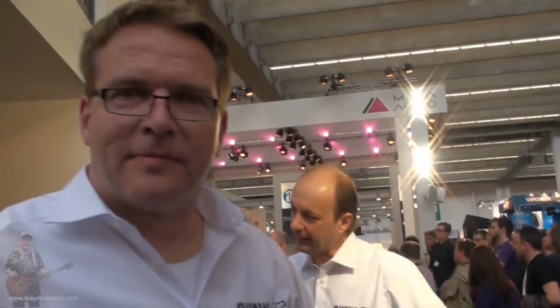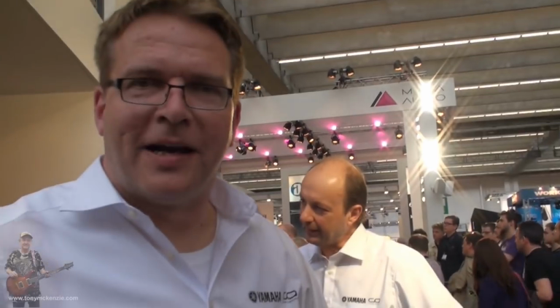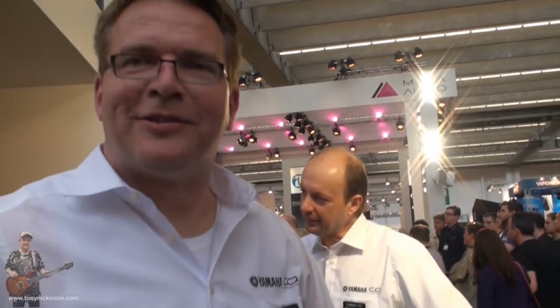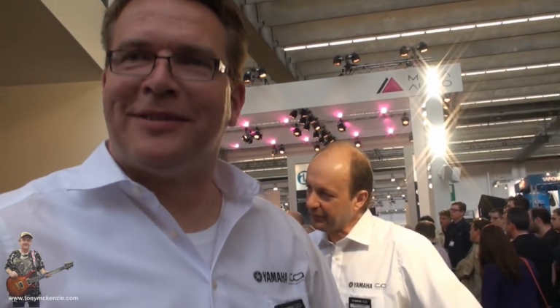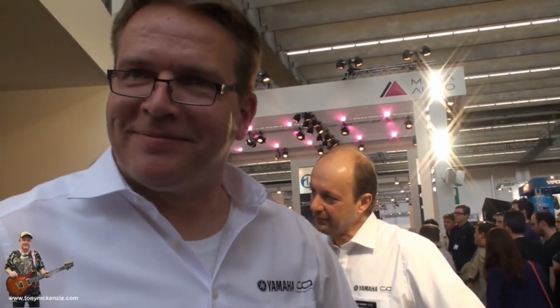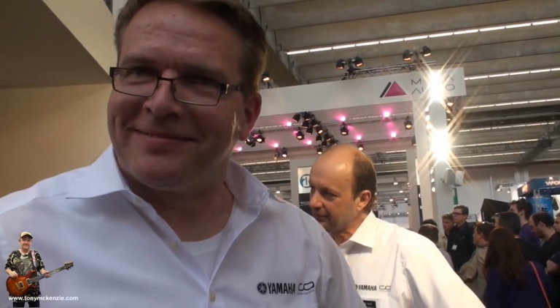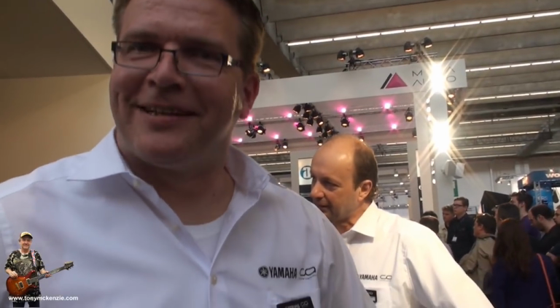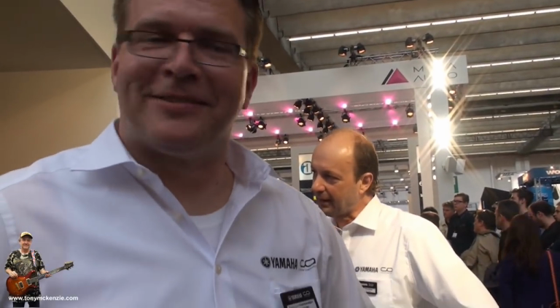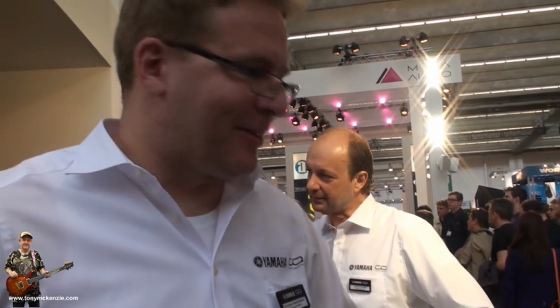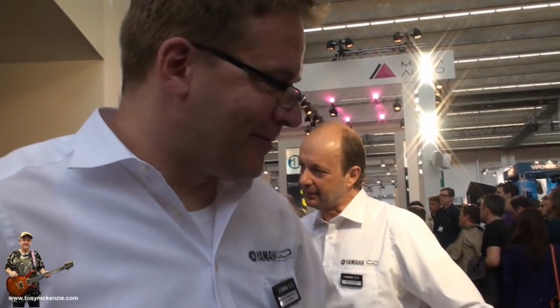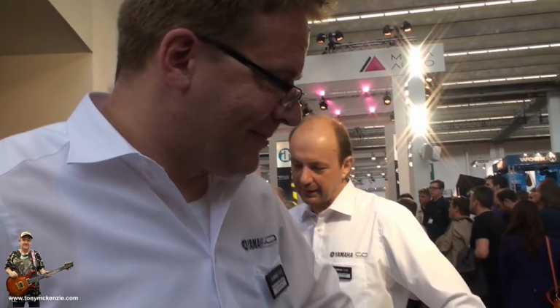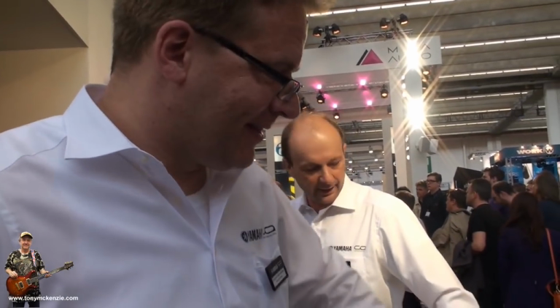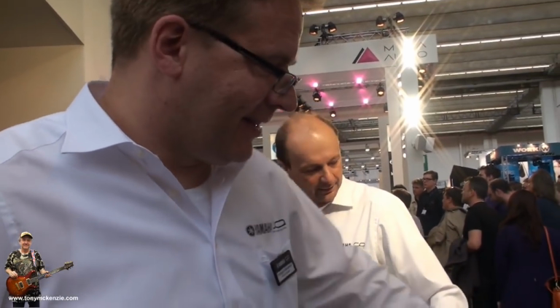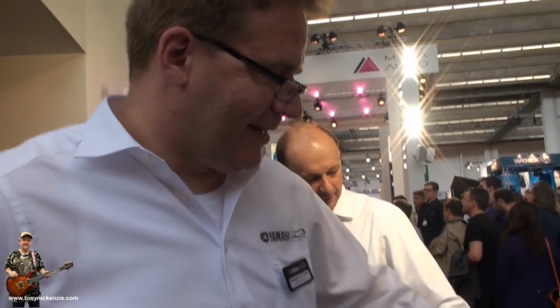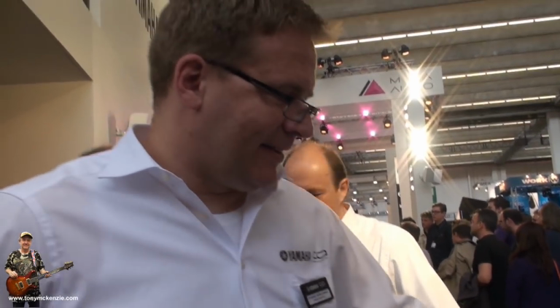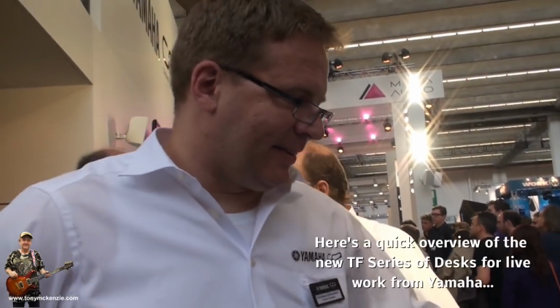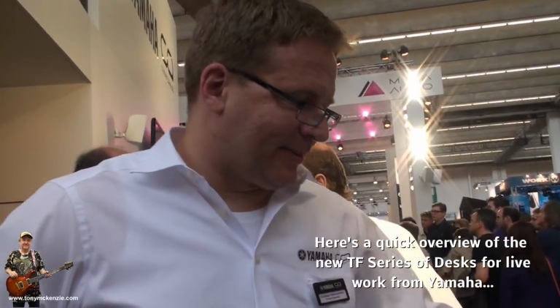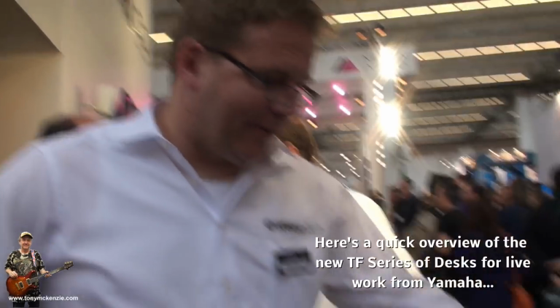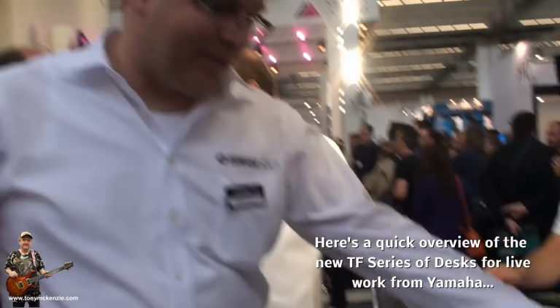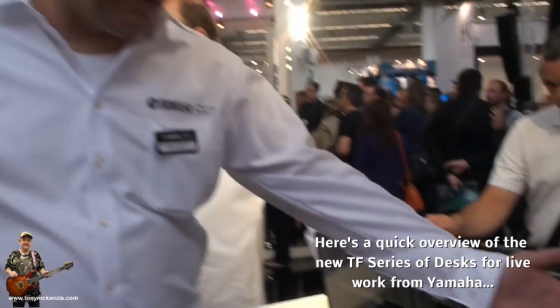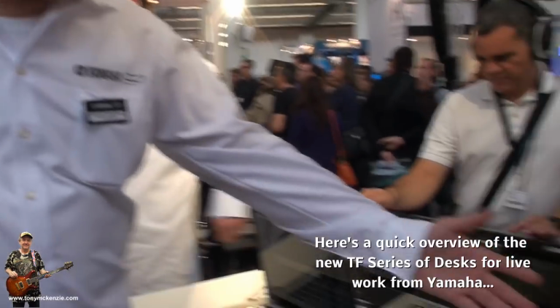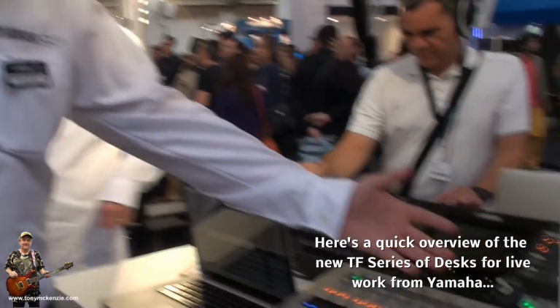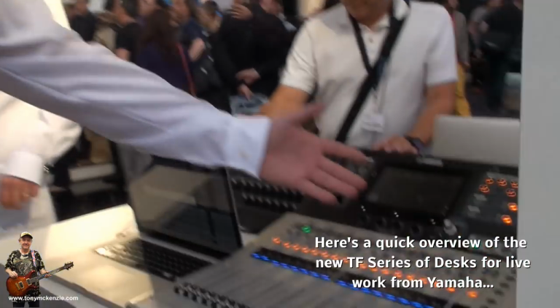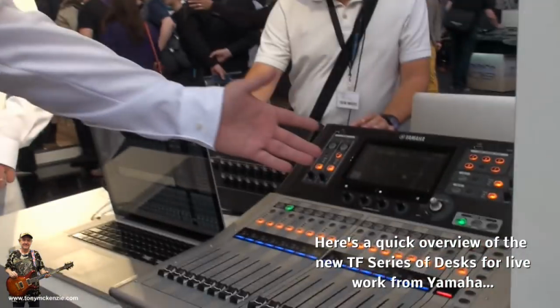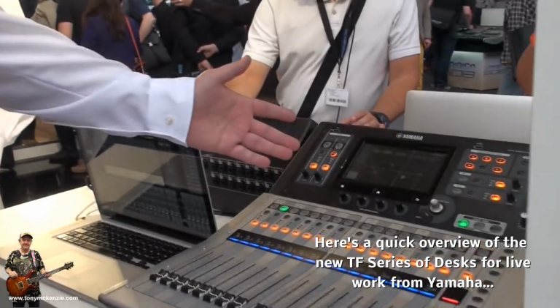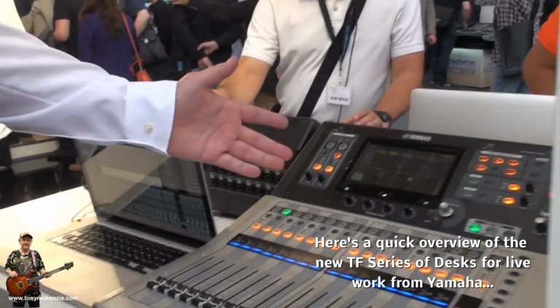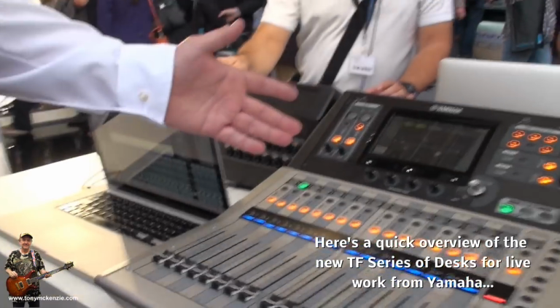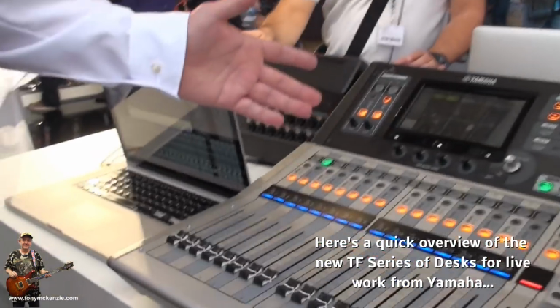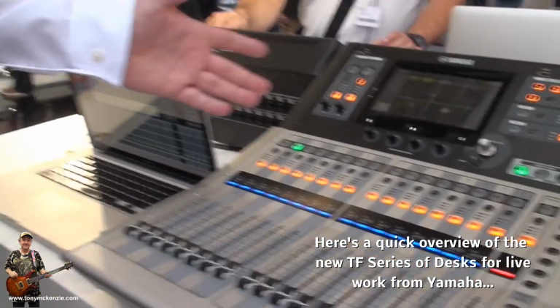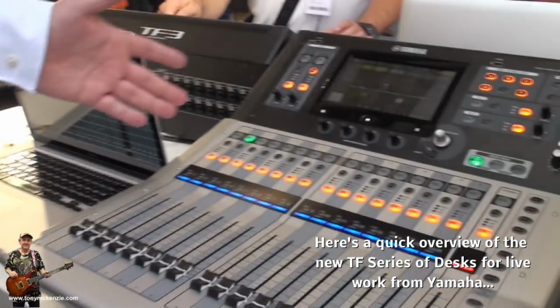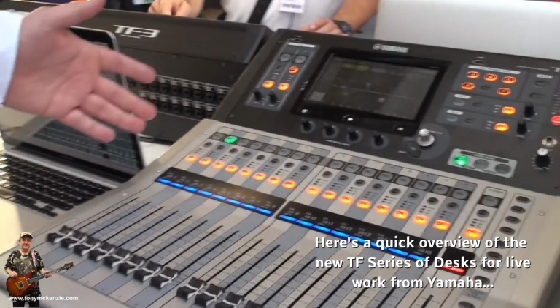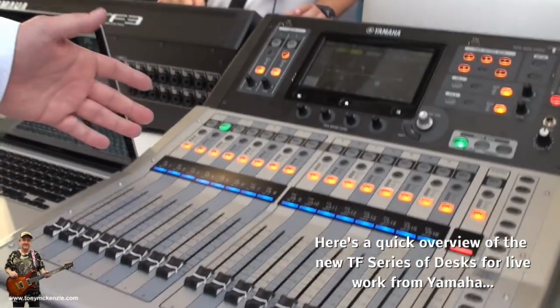Hi Bobby, nice to meet you. Hi Christian. So, here we have the new TF41 console.